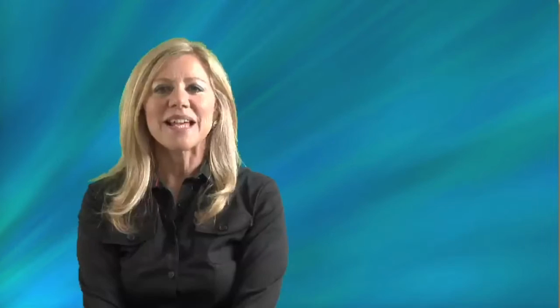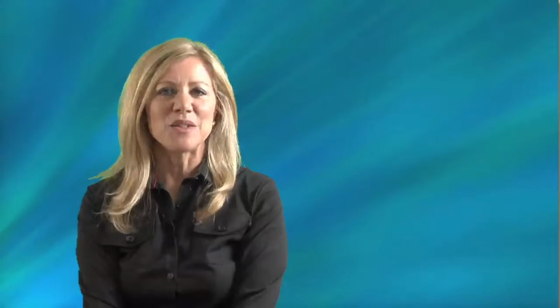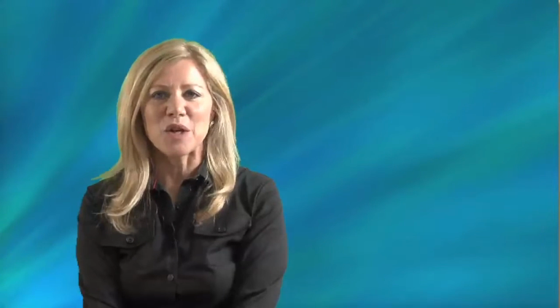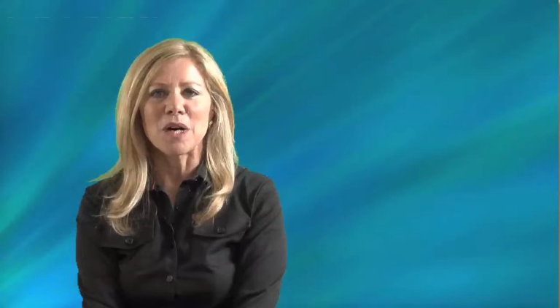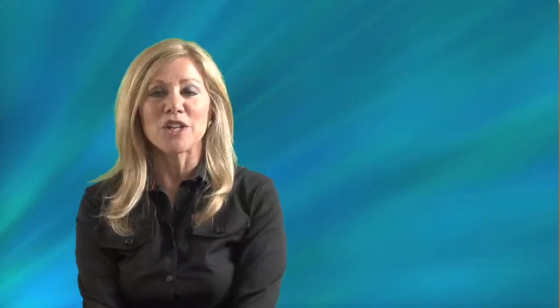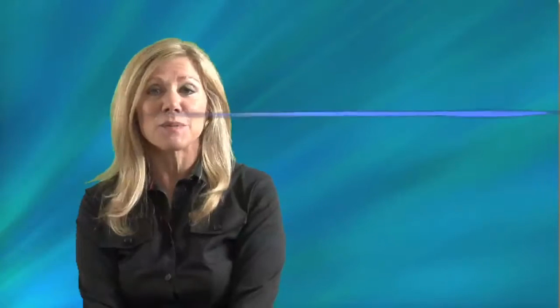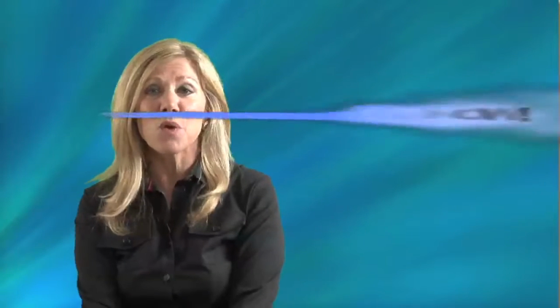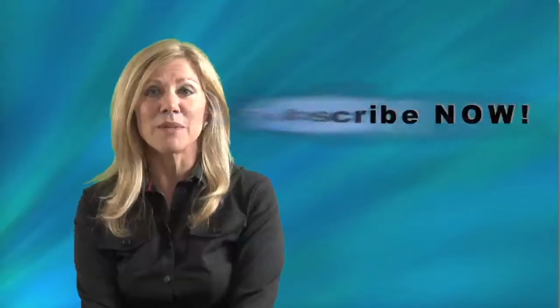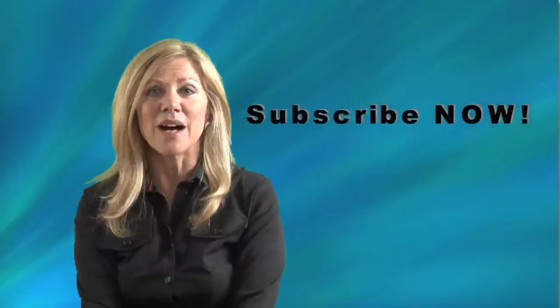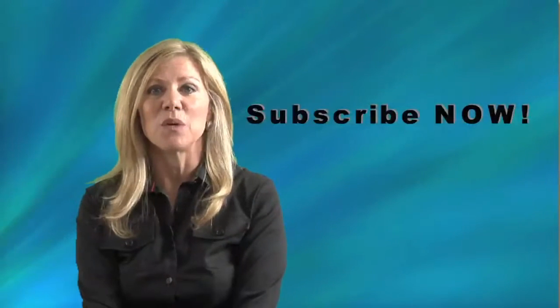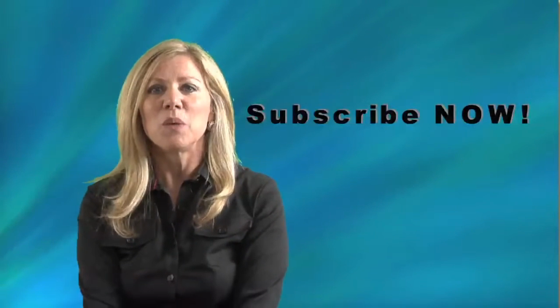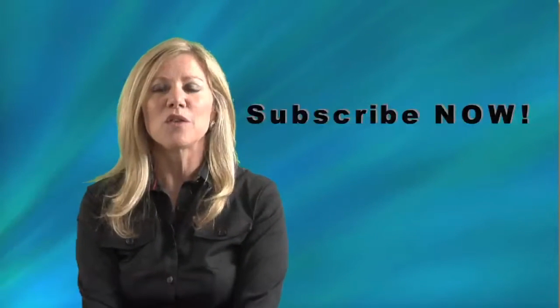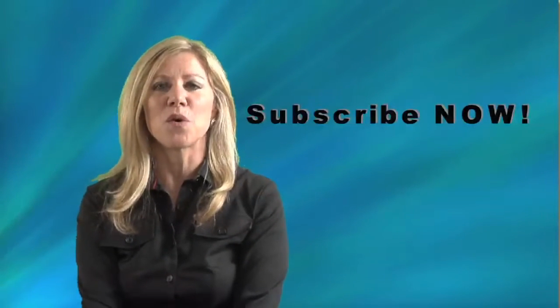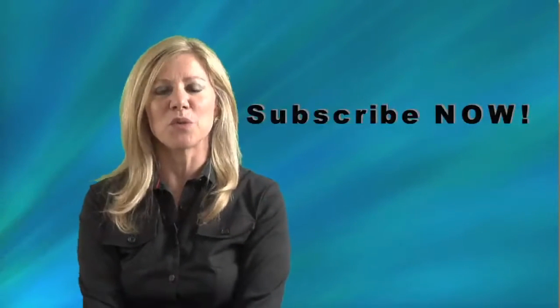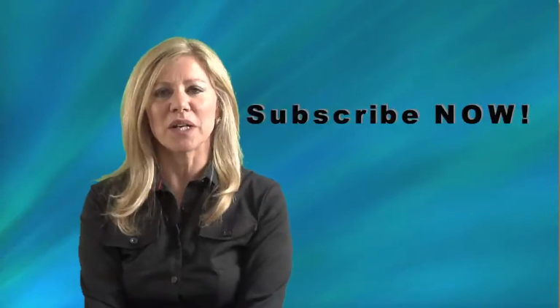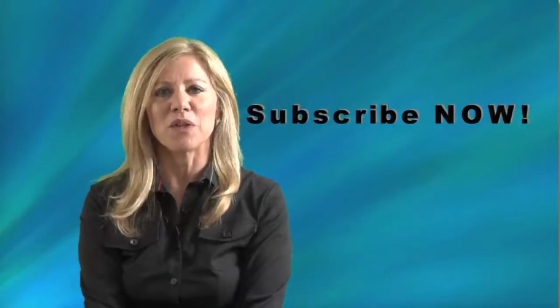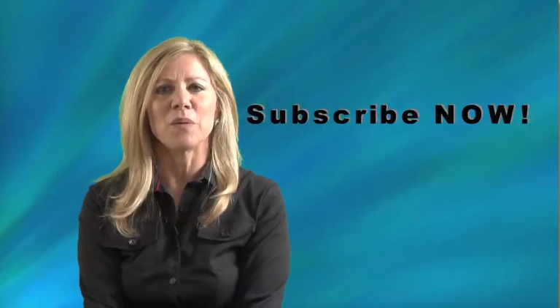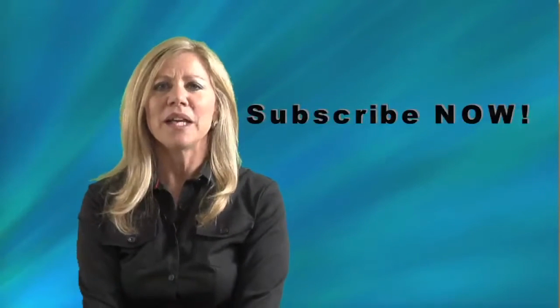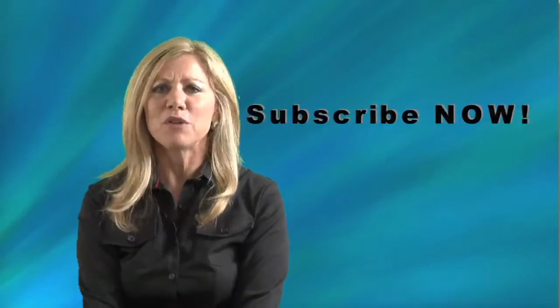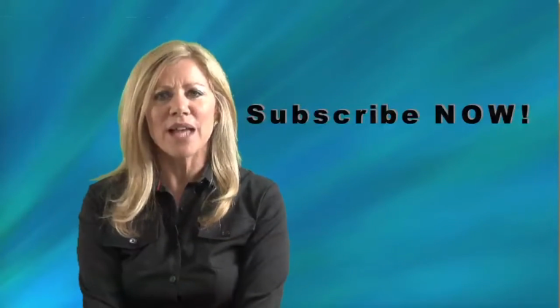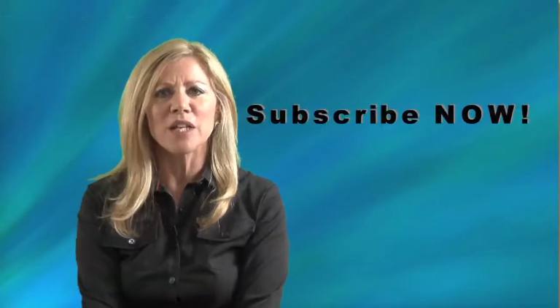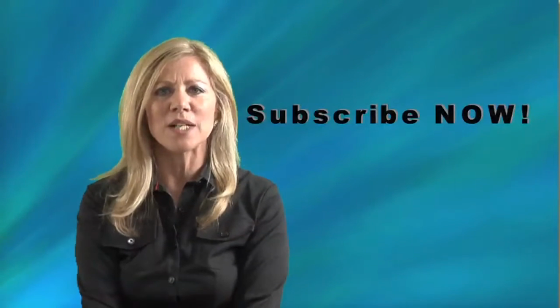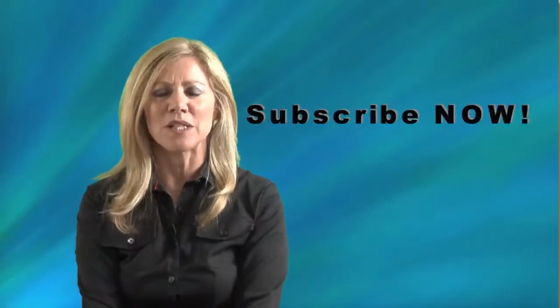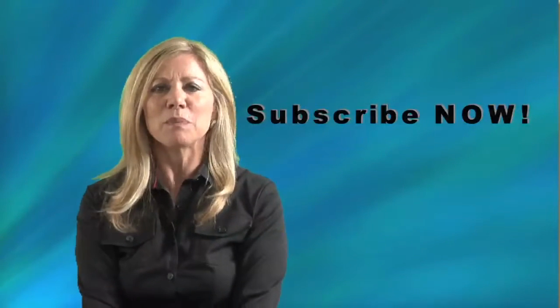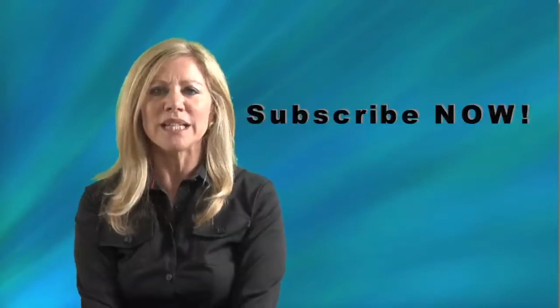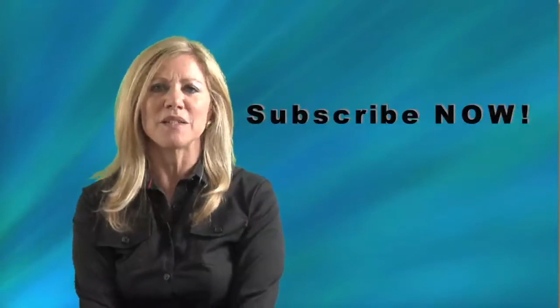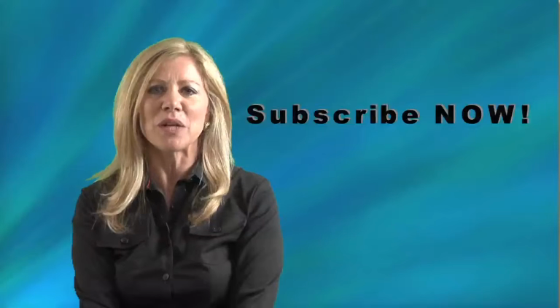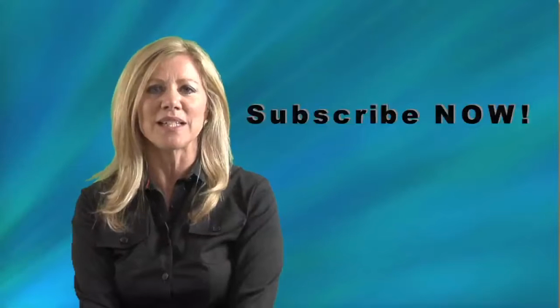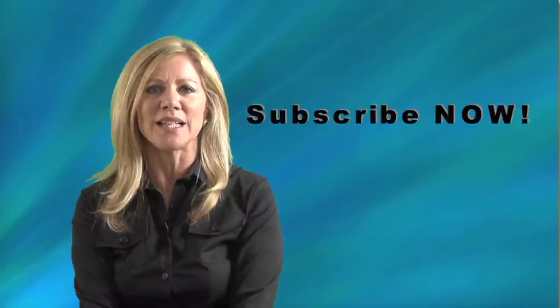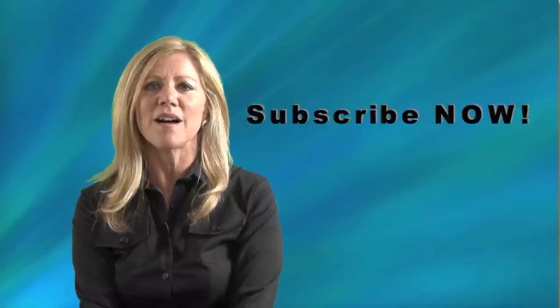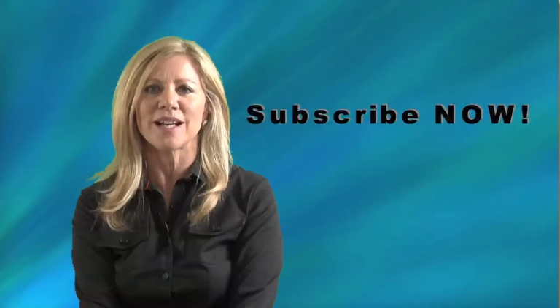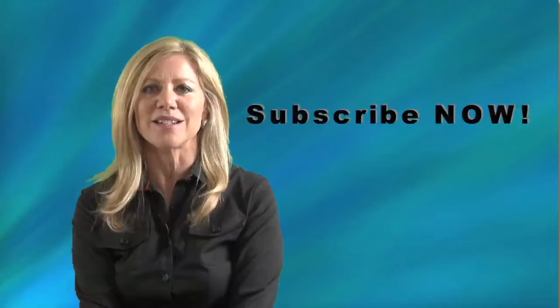Thank you so much and subscribe now. We look forward to working with you. If you have any questions, please don't hesitate to contact us.